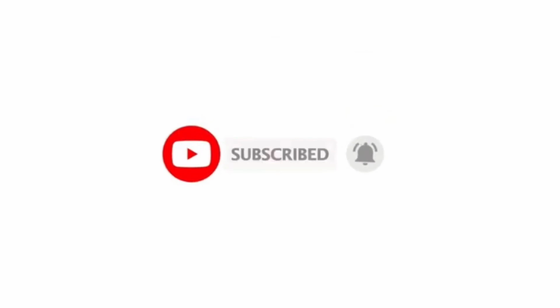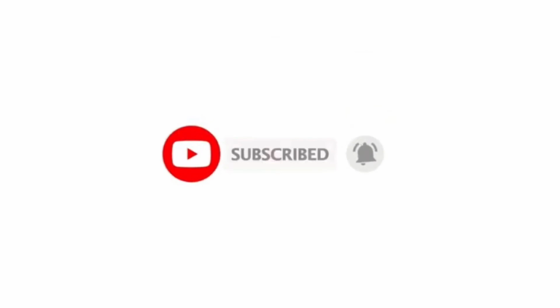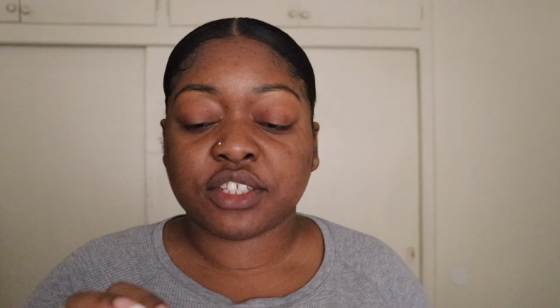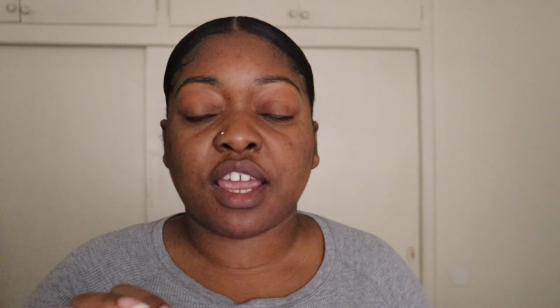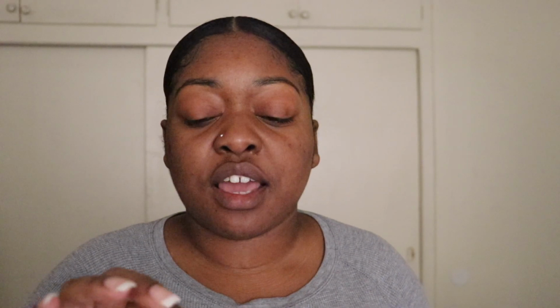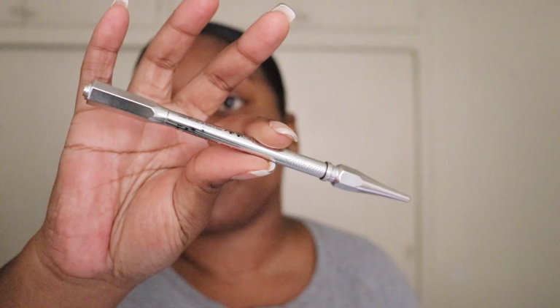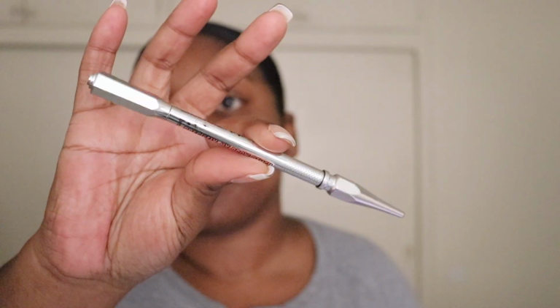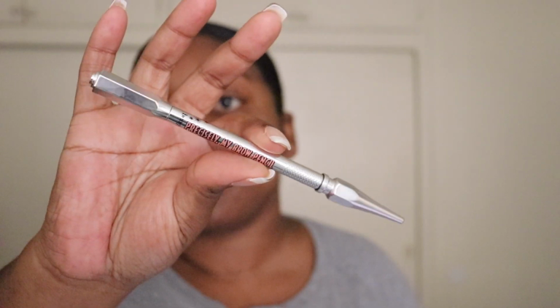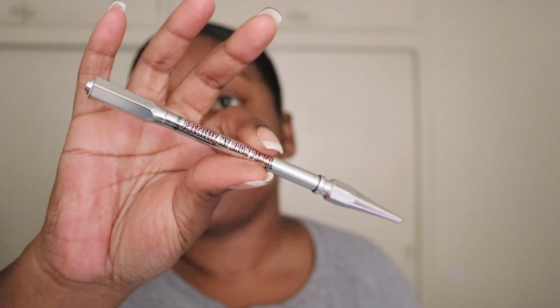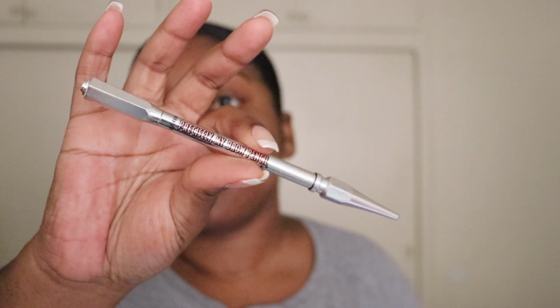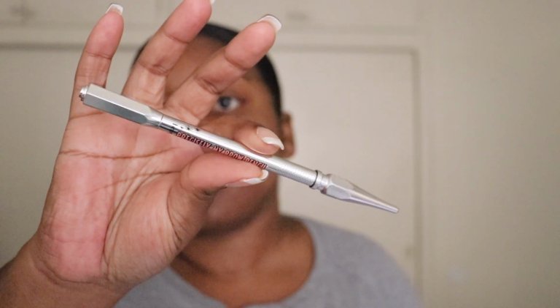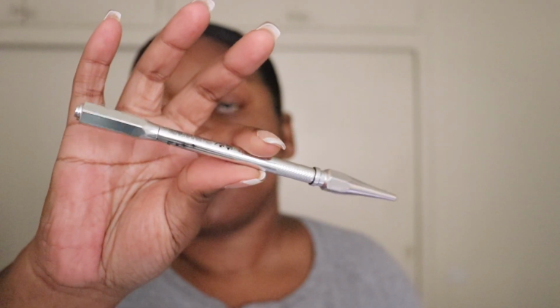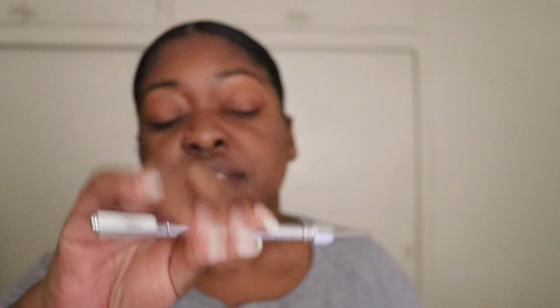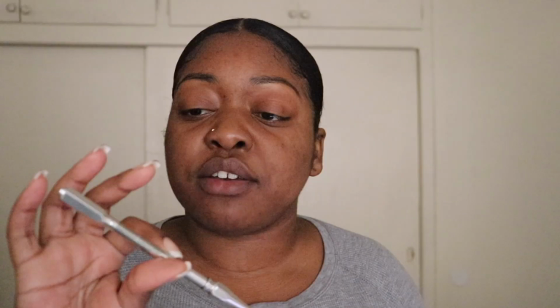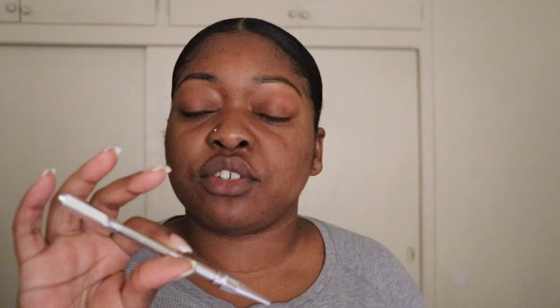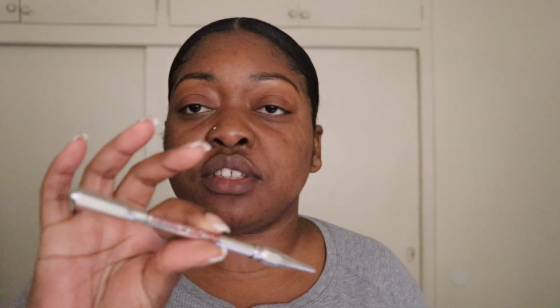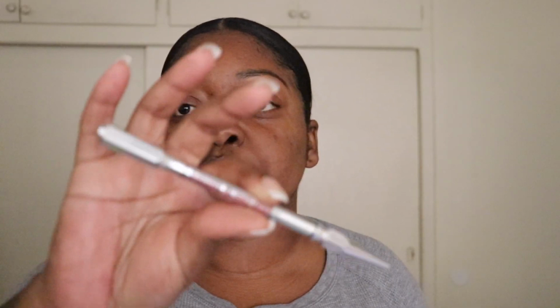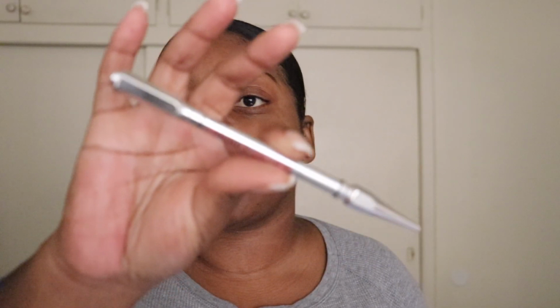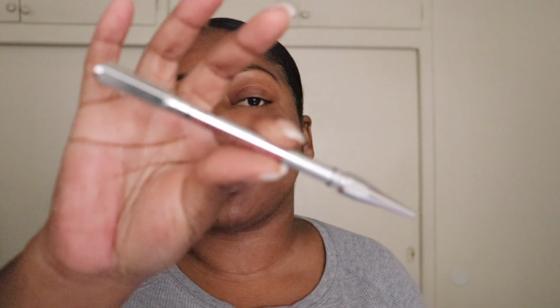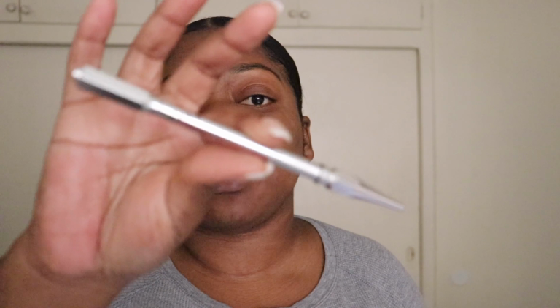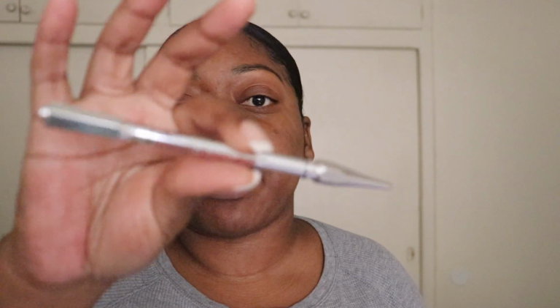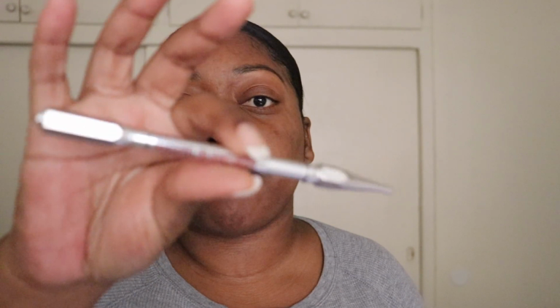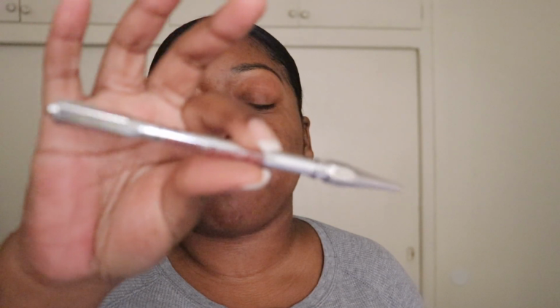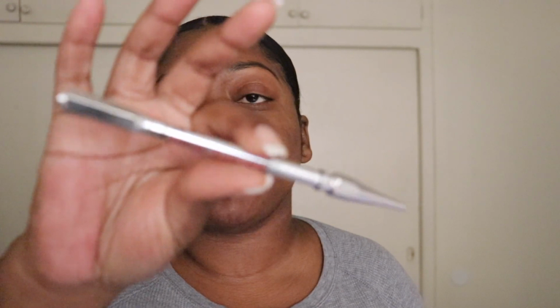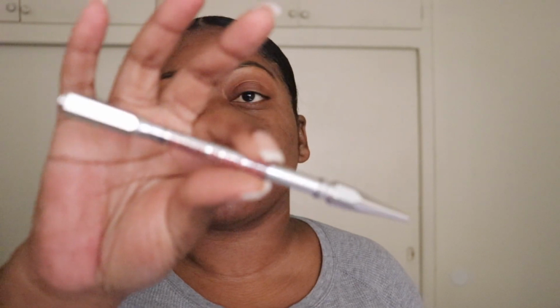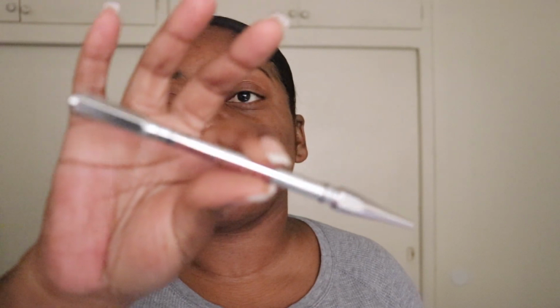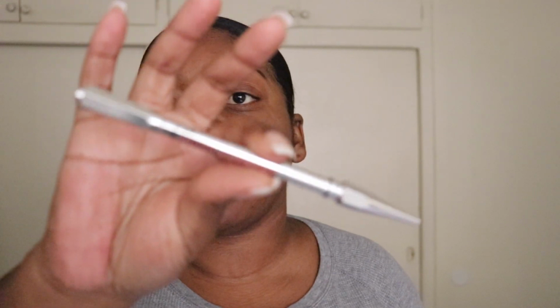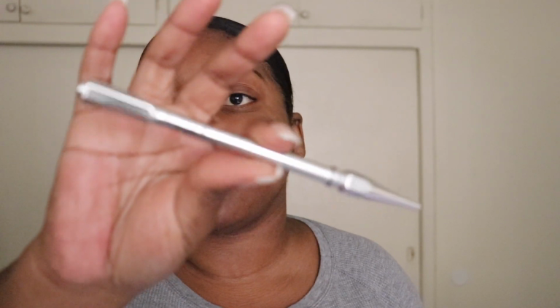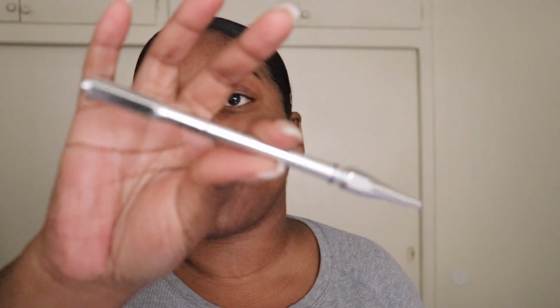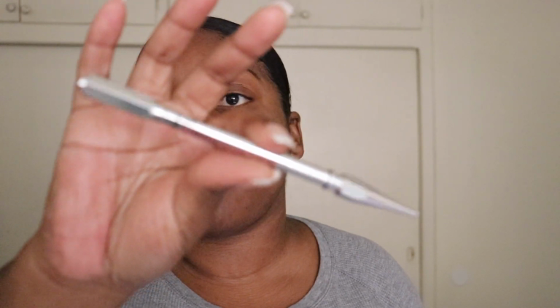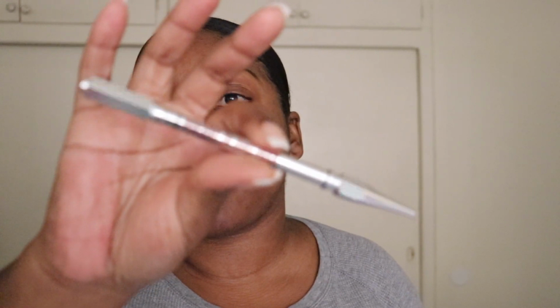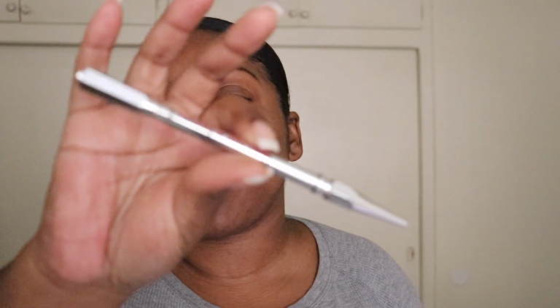To start off, I'm going to do my brows using the Precisely My Brow Pencil in the shade 5.